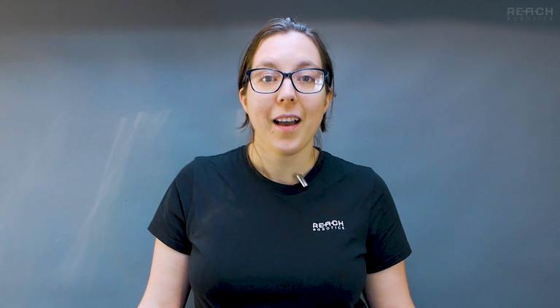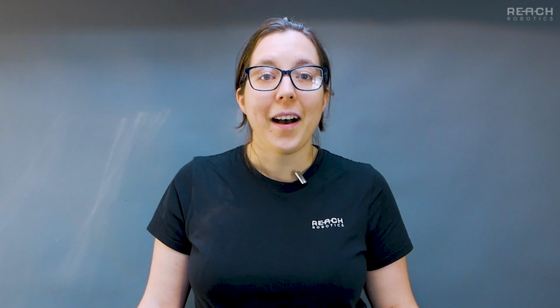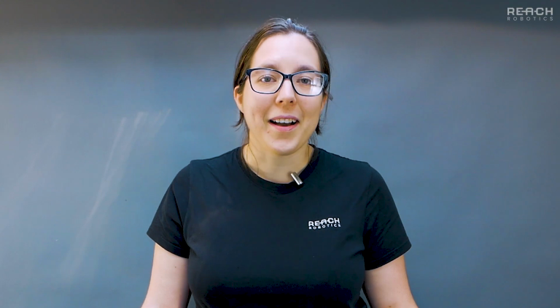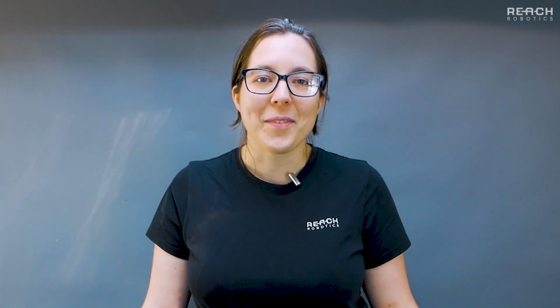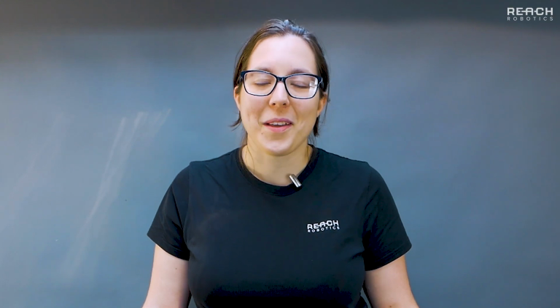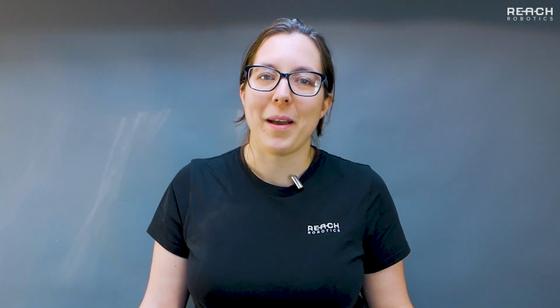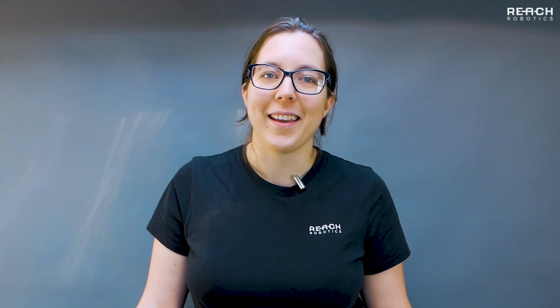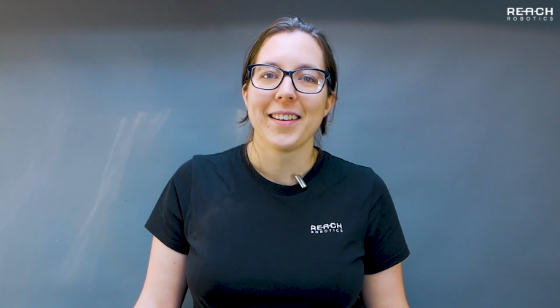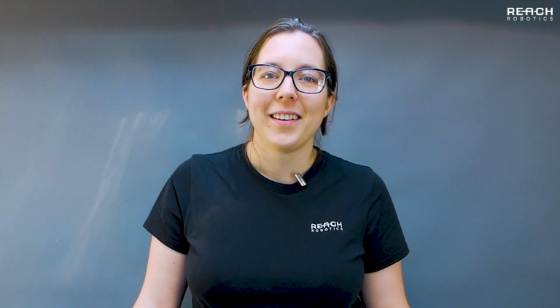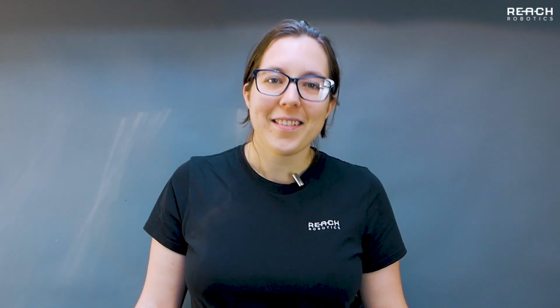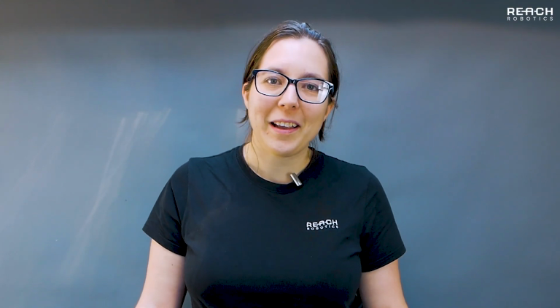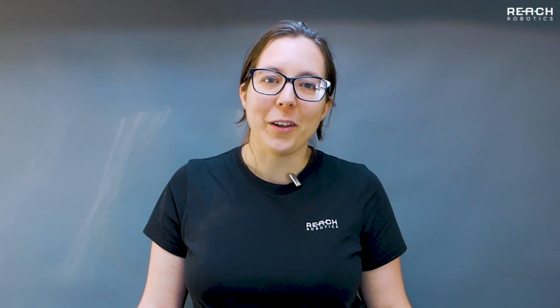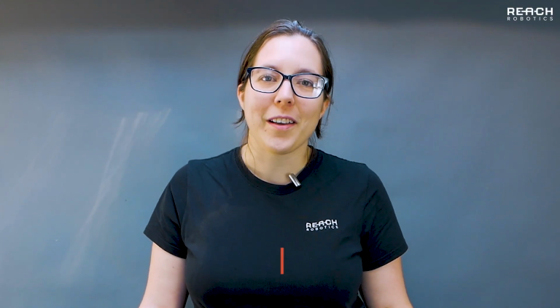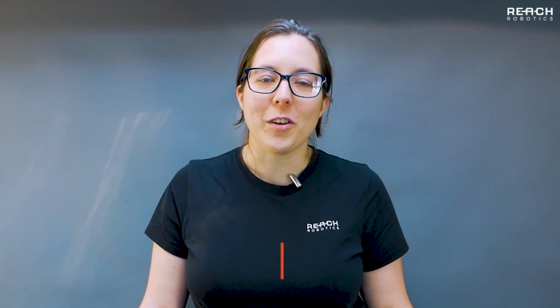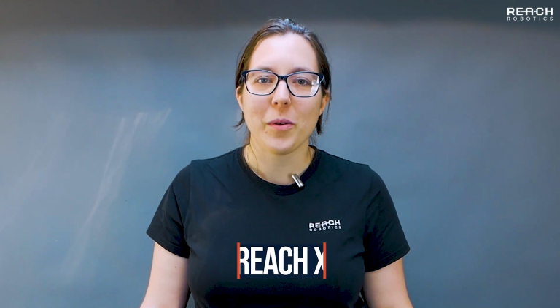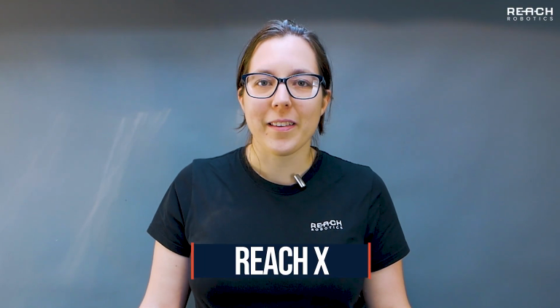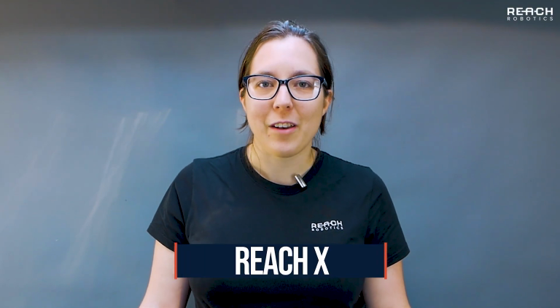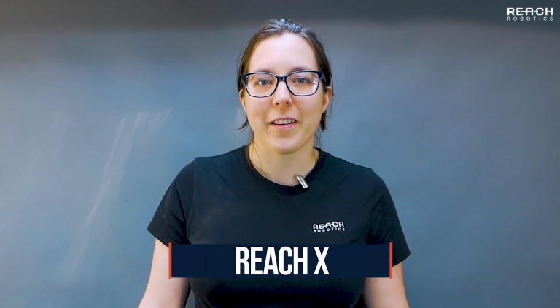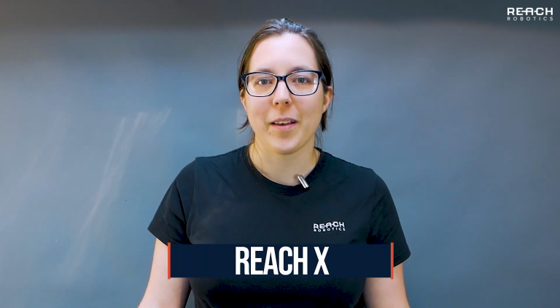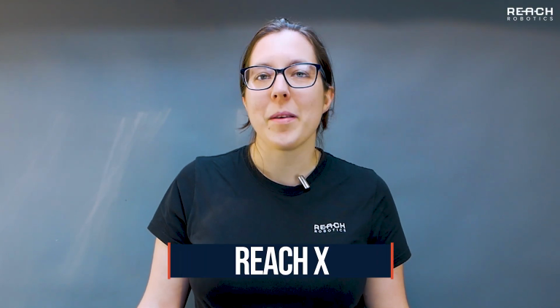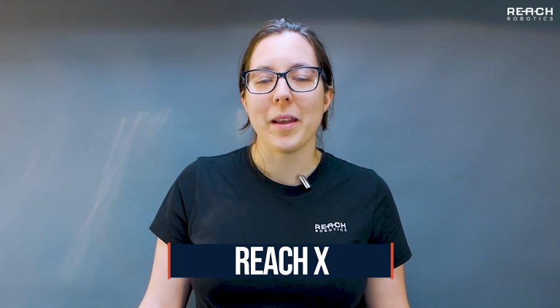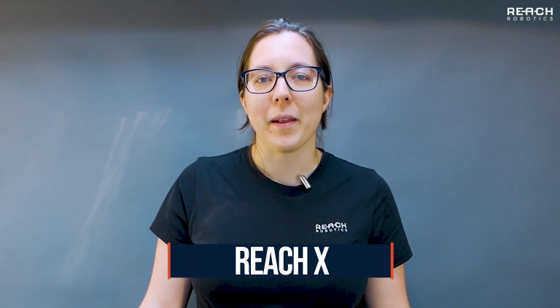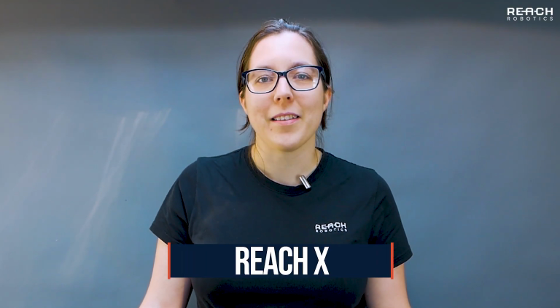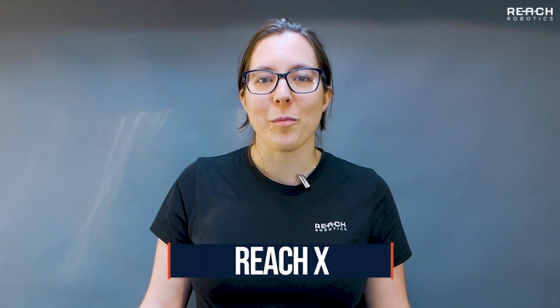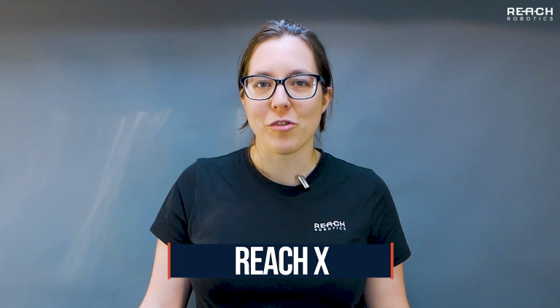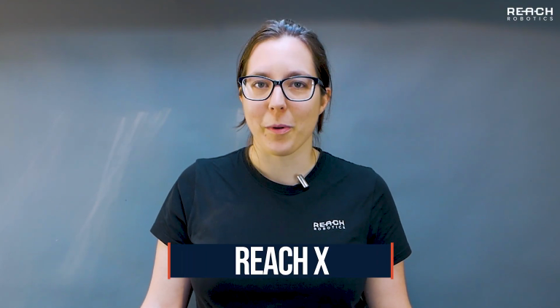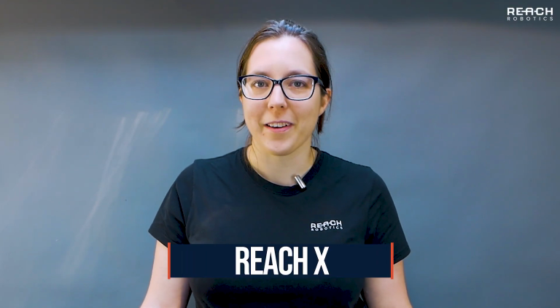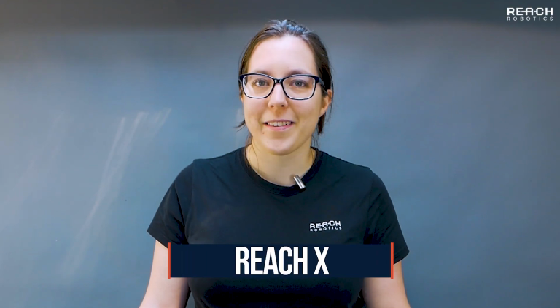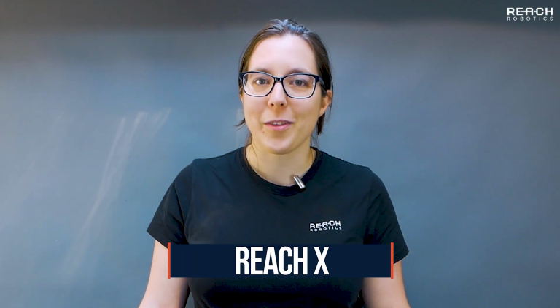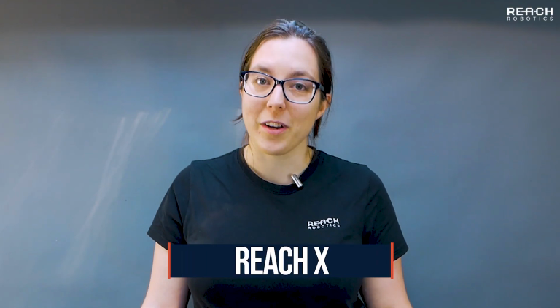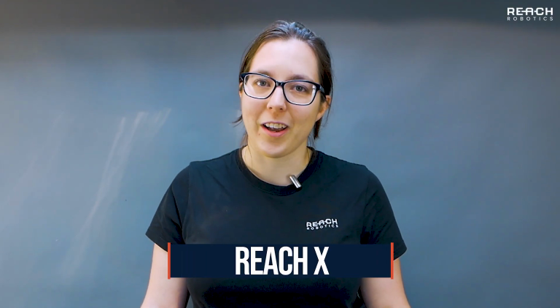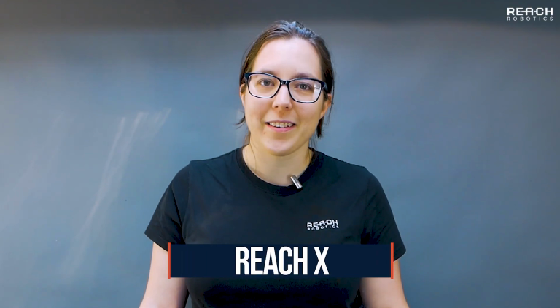Hi, I'm Ellie. Let's take a look at the newest electric subsea manipulator from Reach Robotics, the ReachX.